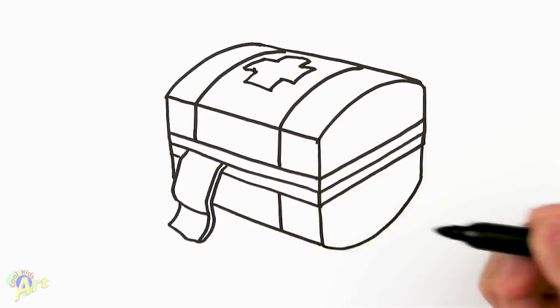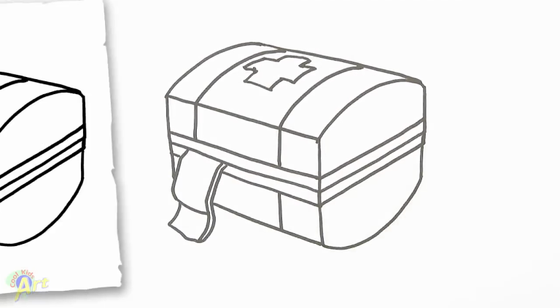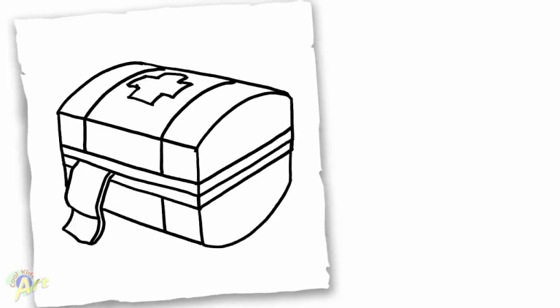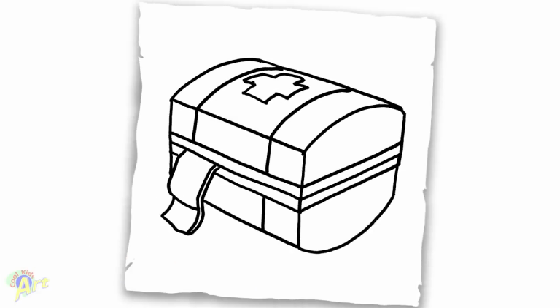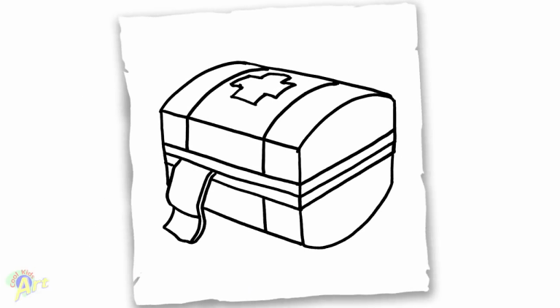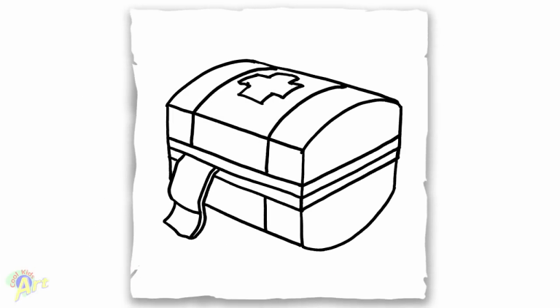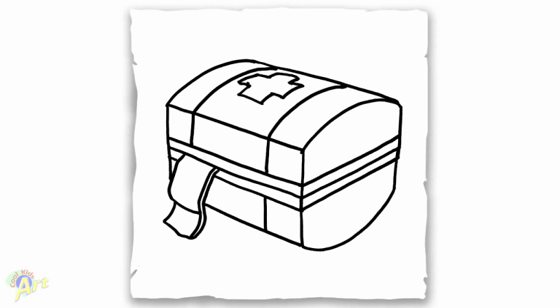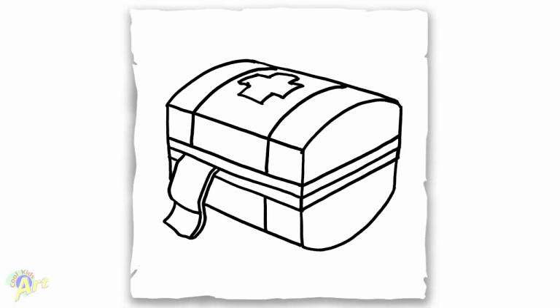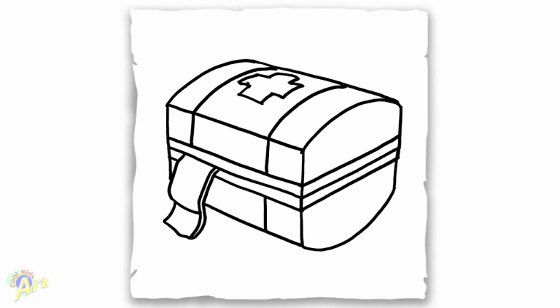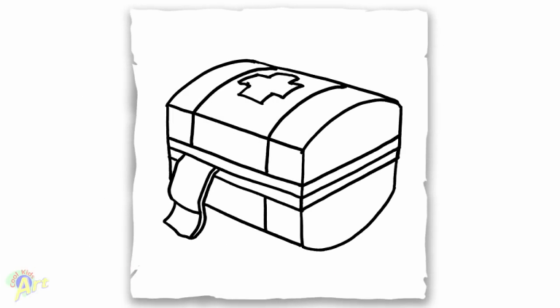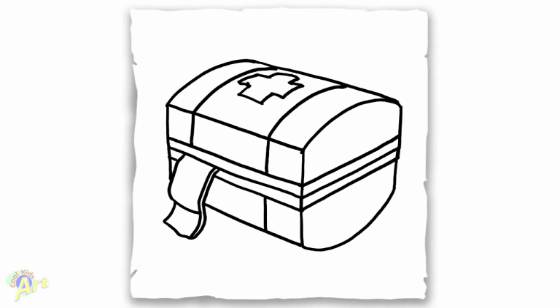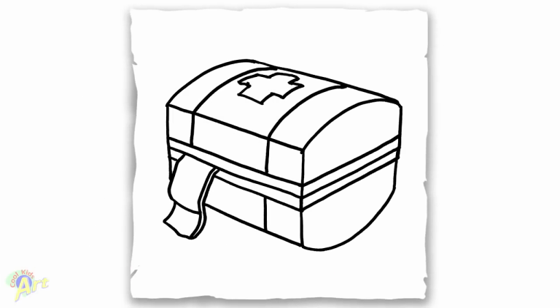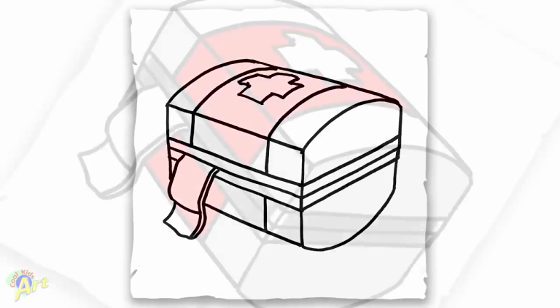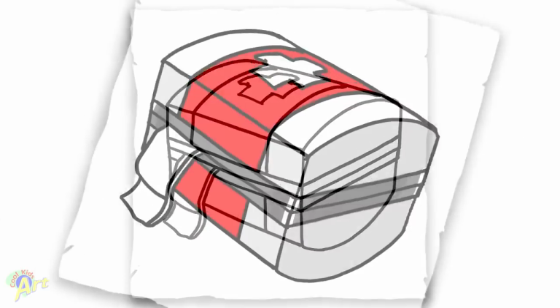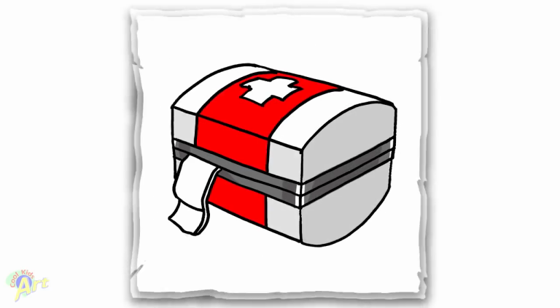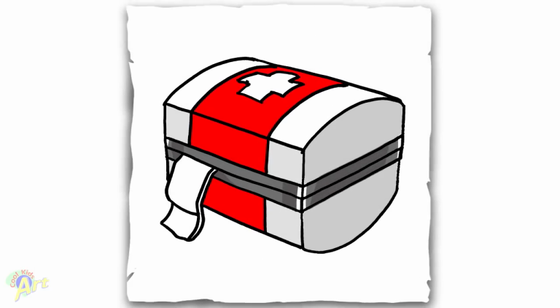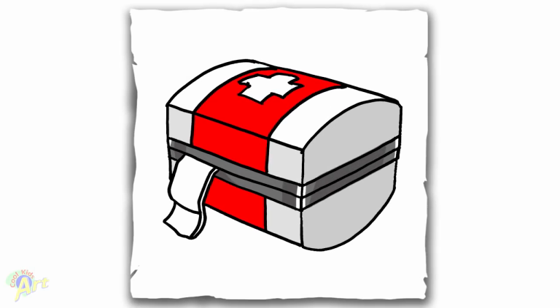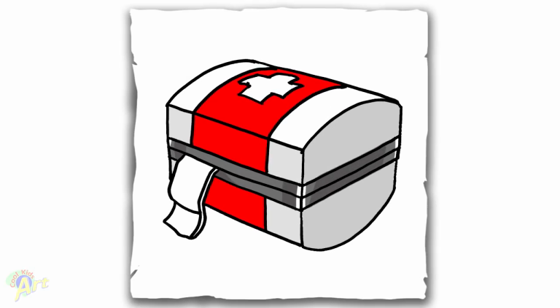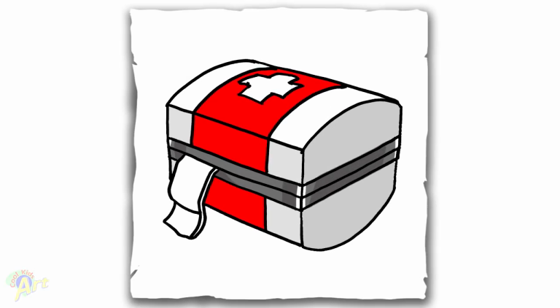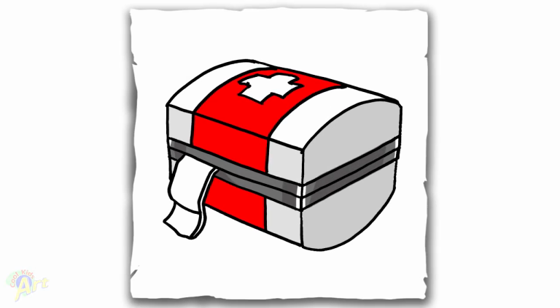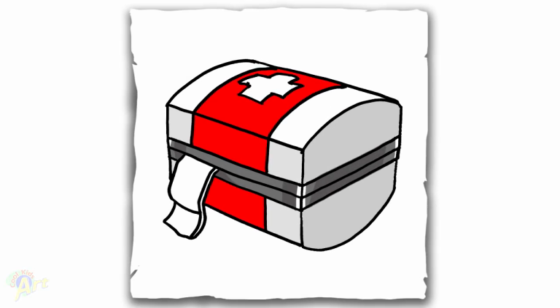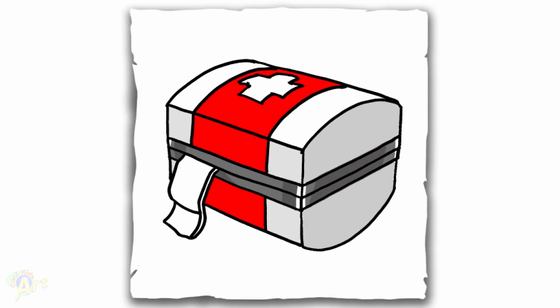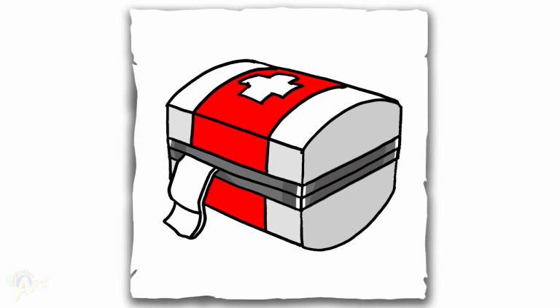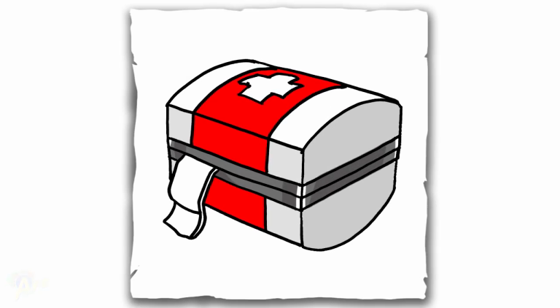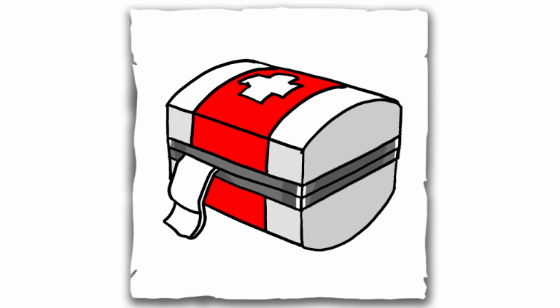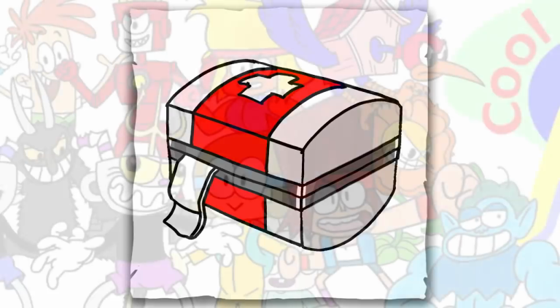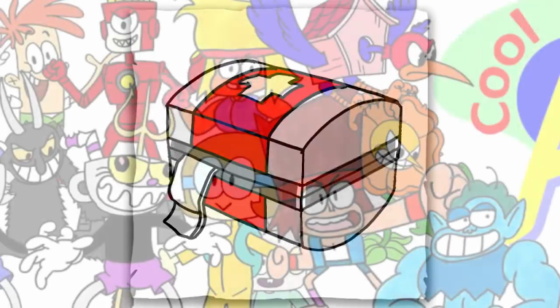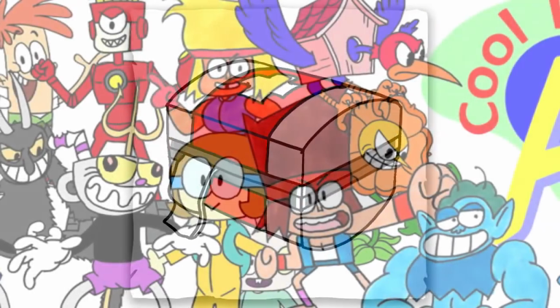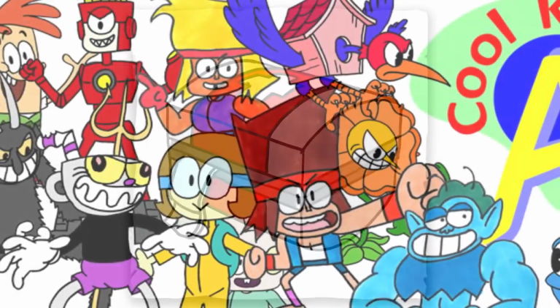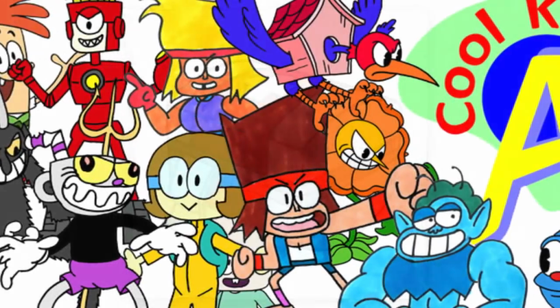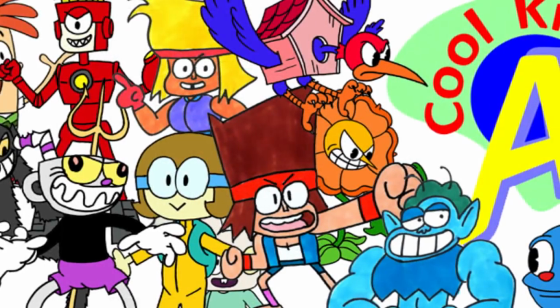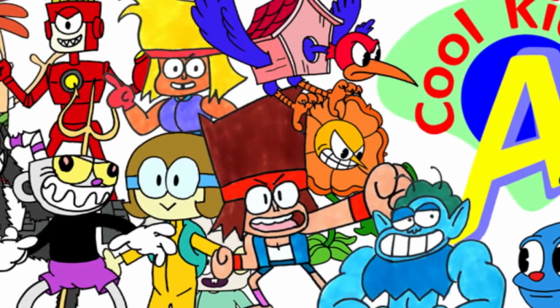And that's it for this med kit from Fortnite. Hope you guys like the way it turned out. And if you do, please do give me a thumbs up. And I will see you next time.